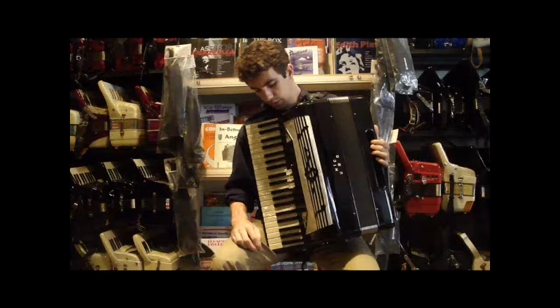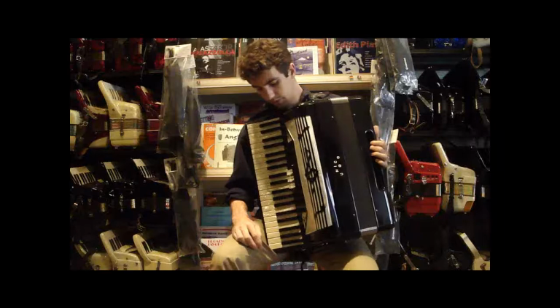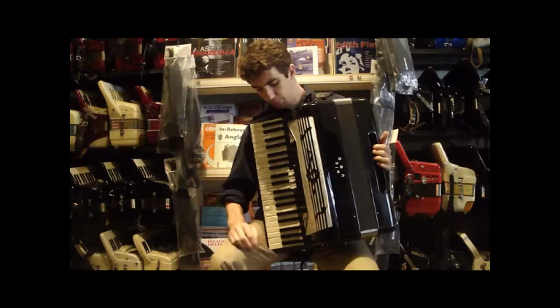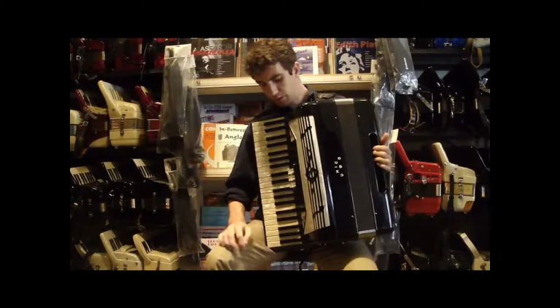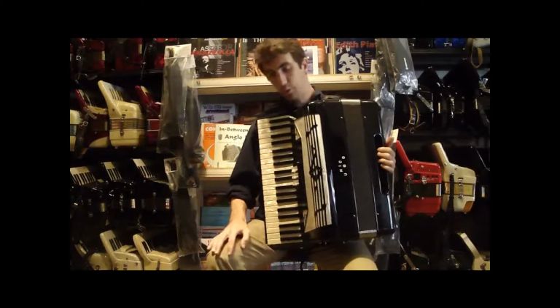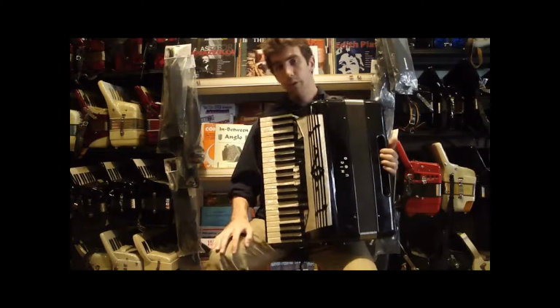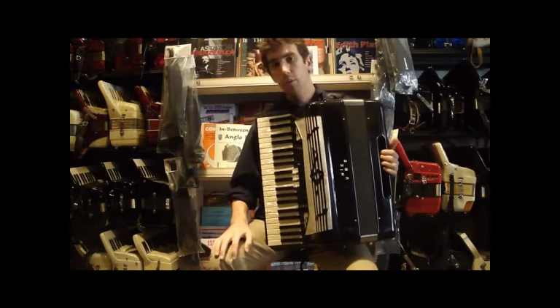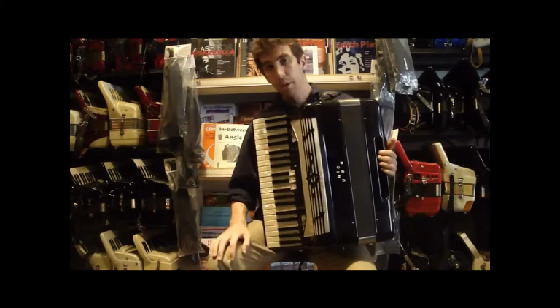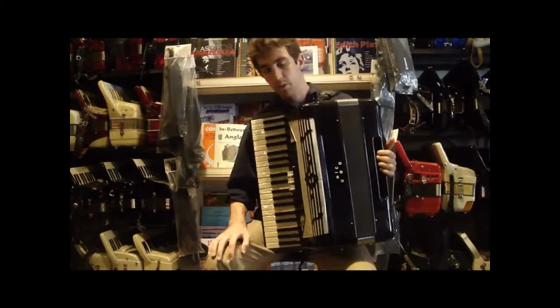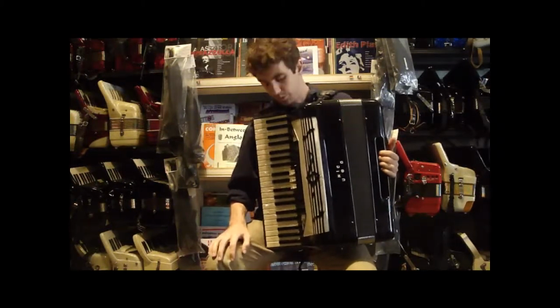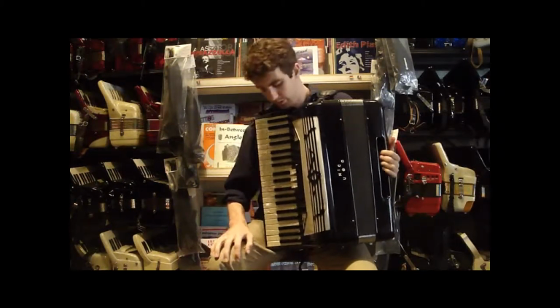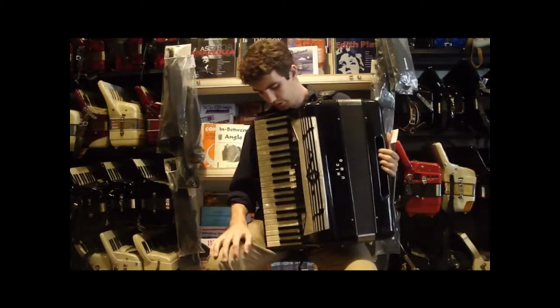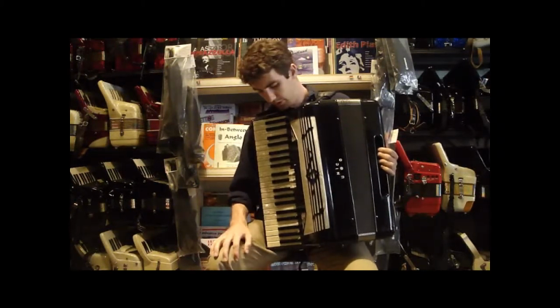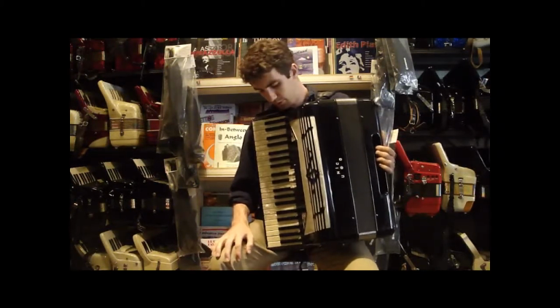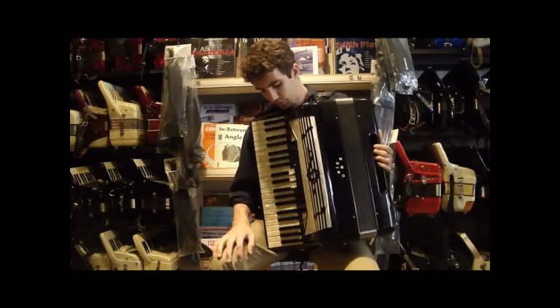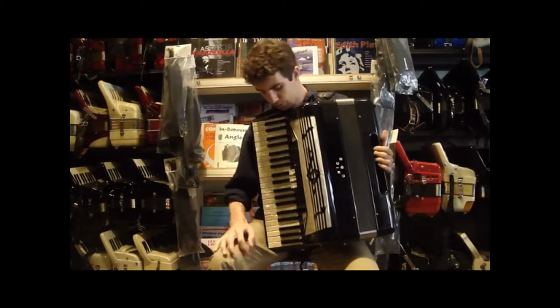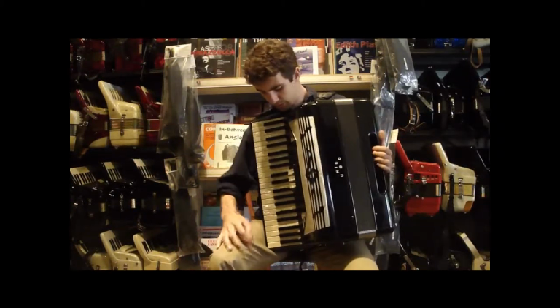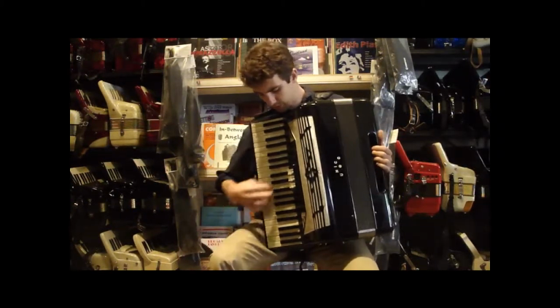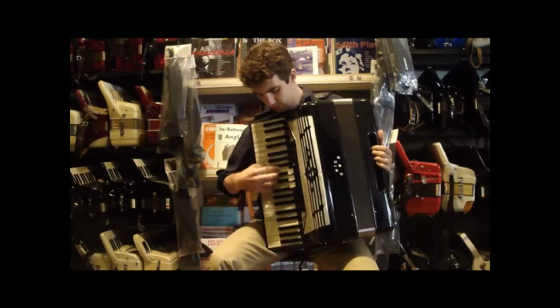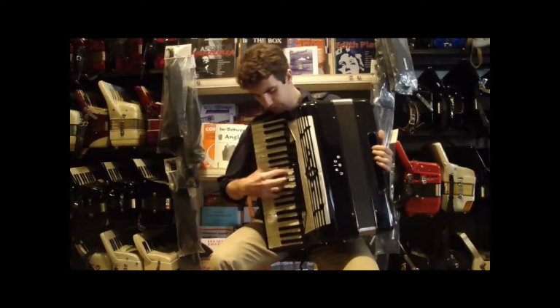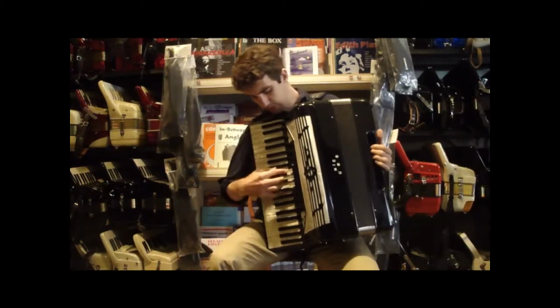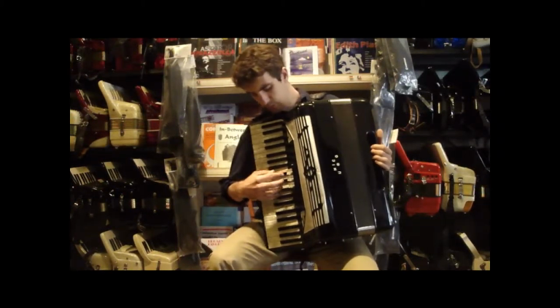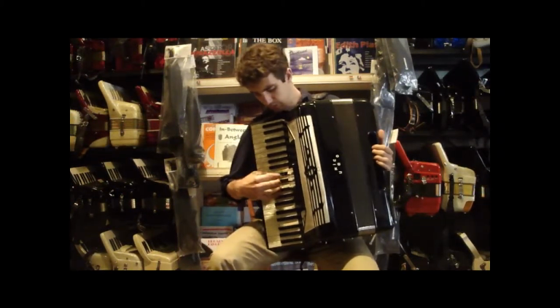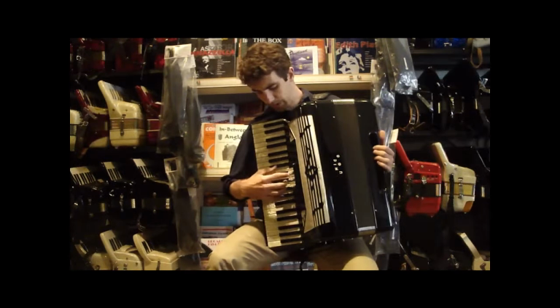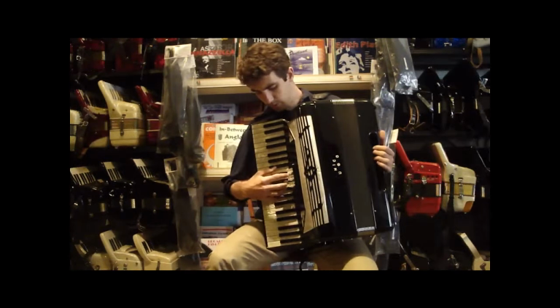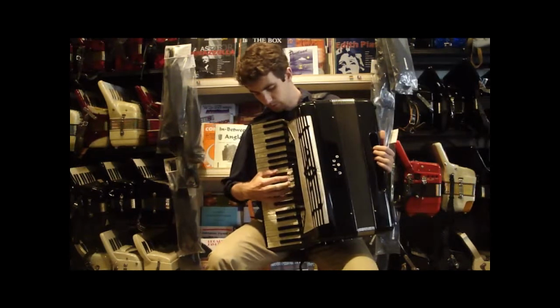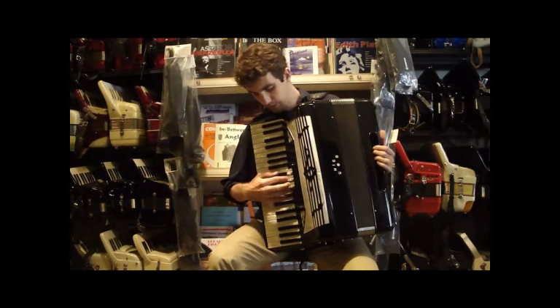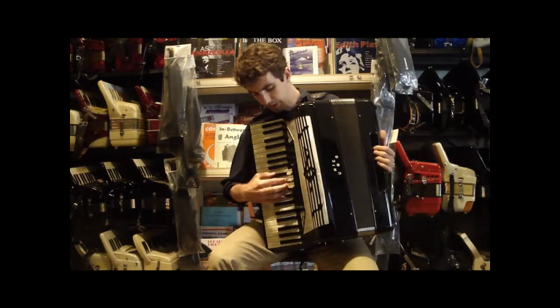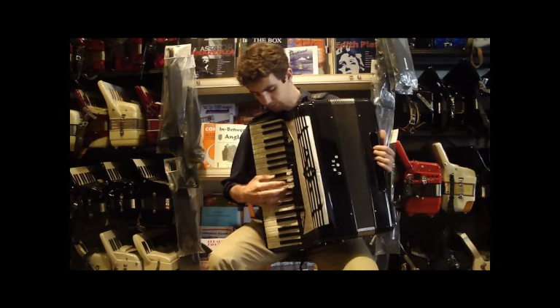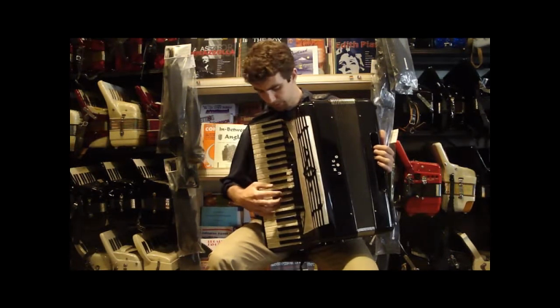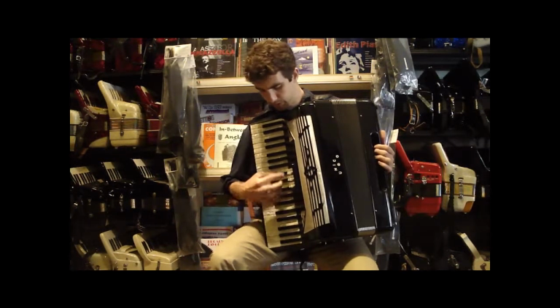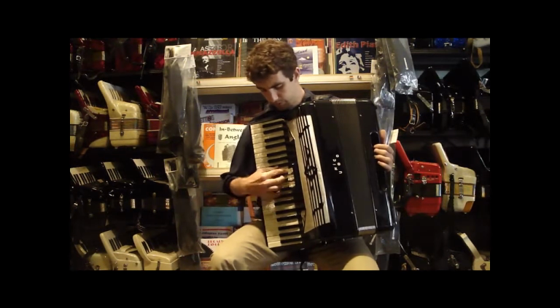Here we have a Black Unico bass accordion. This one has three registers that toggle between the master, bass, and baritone.